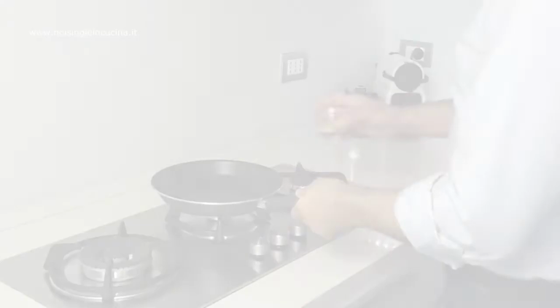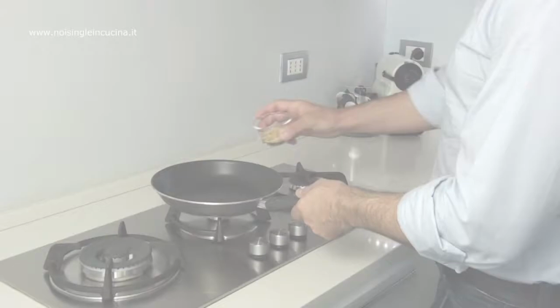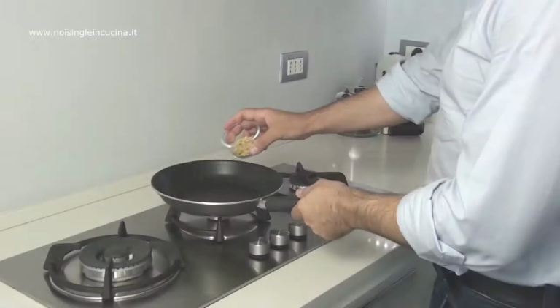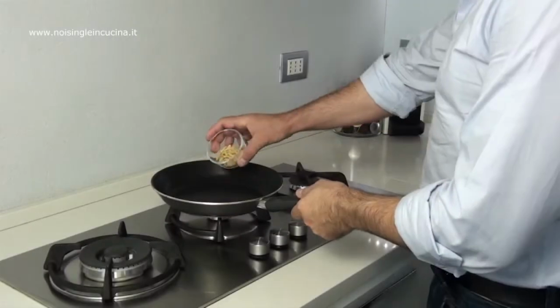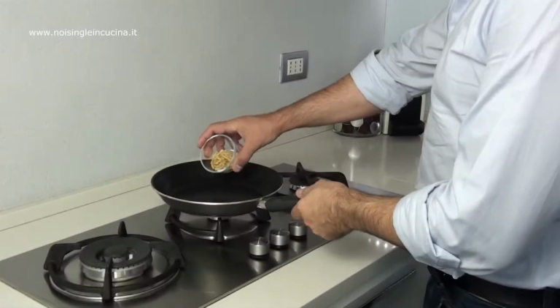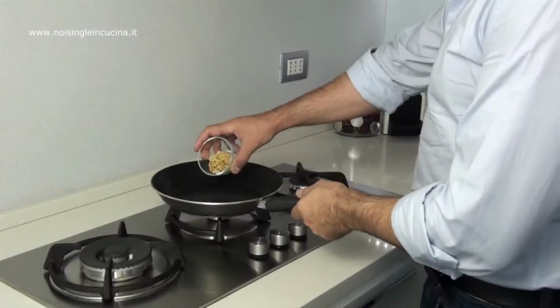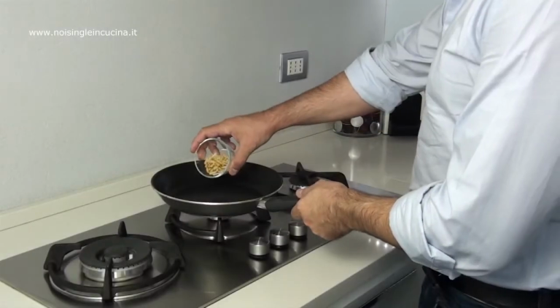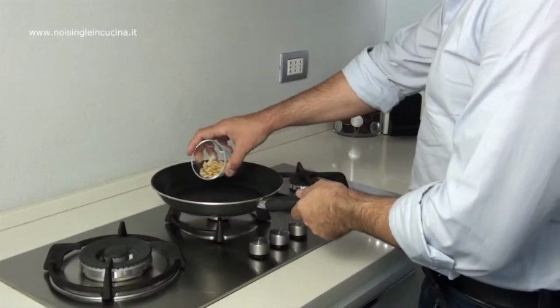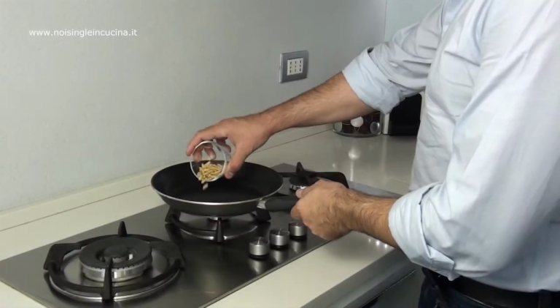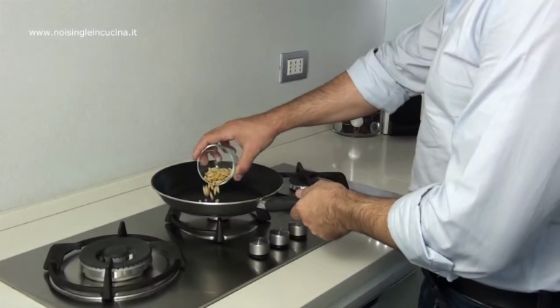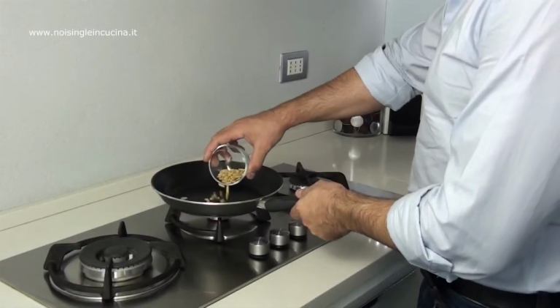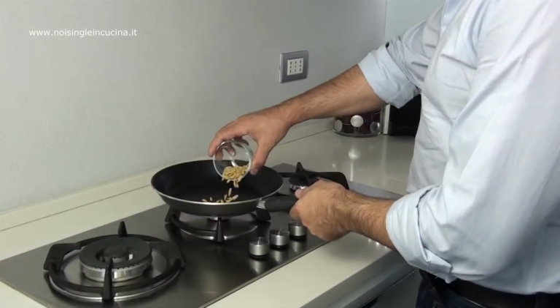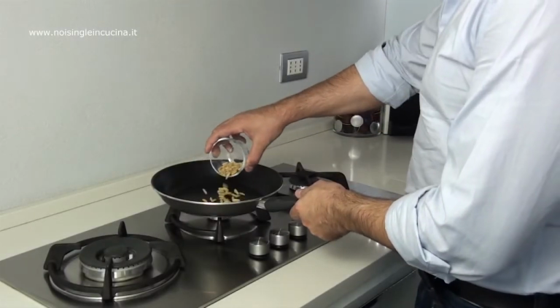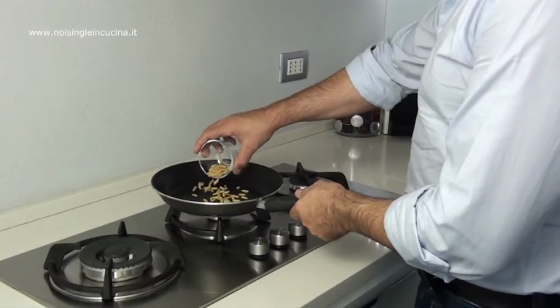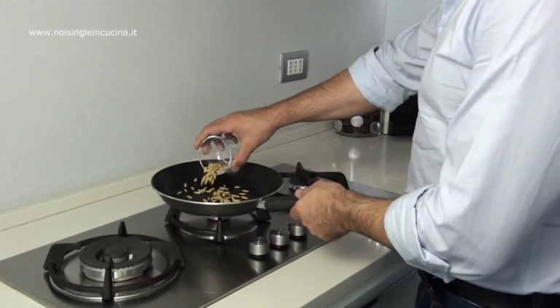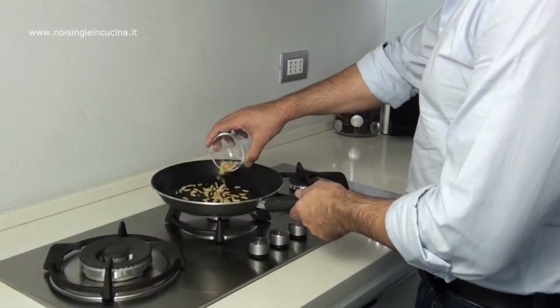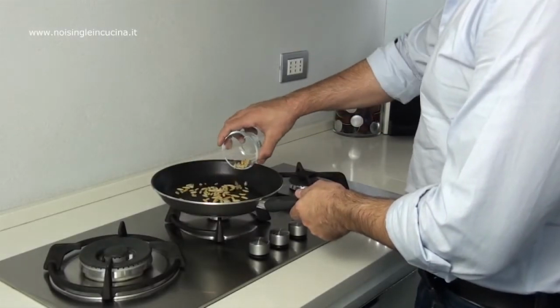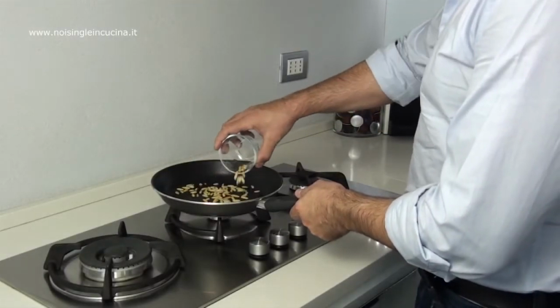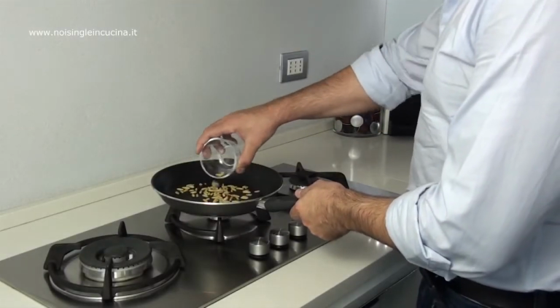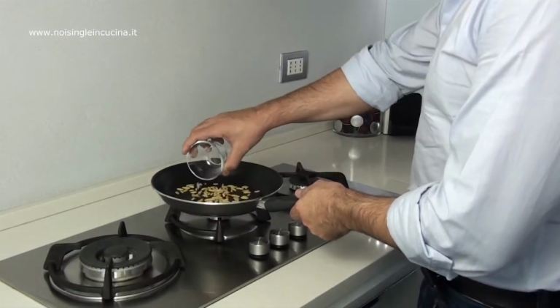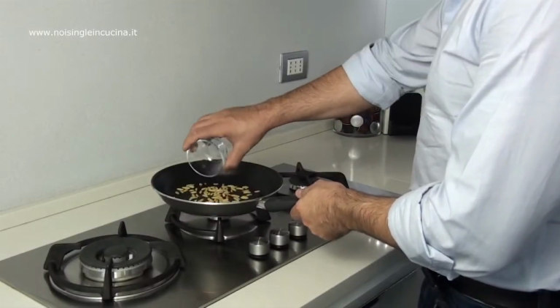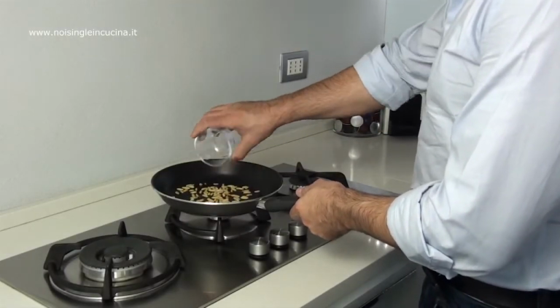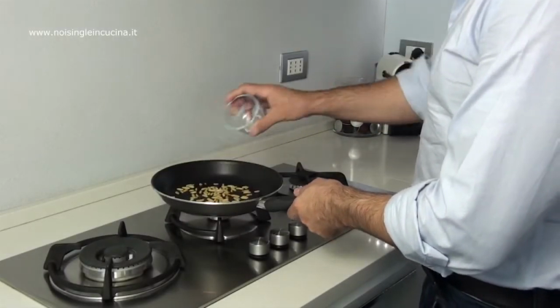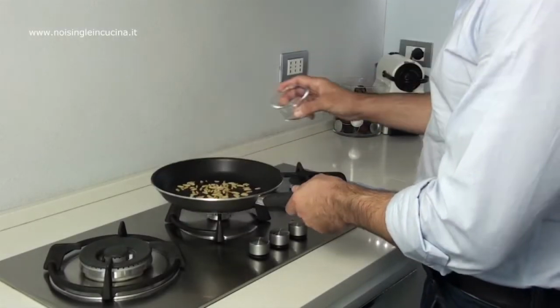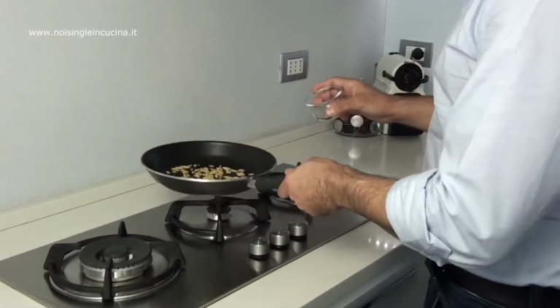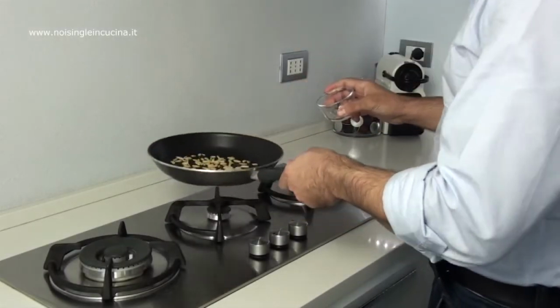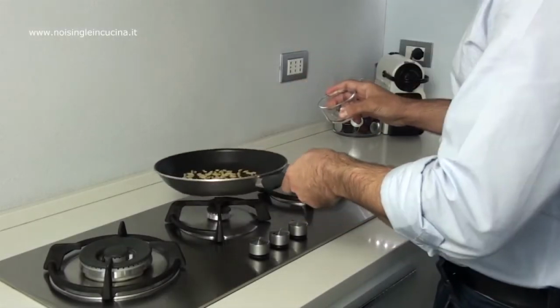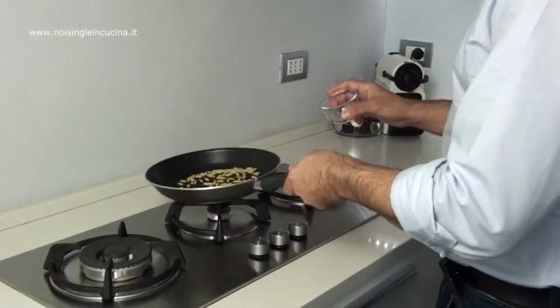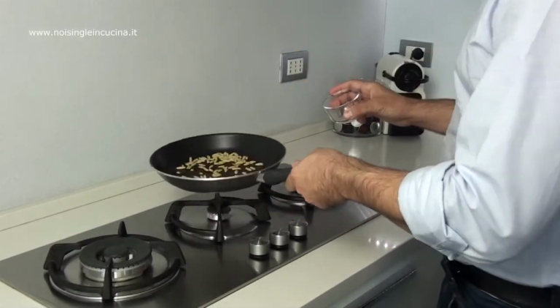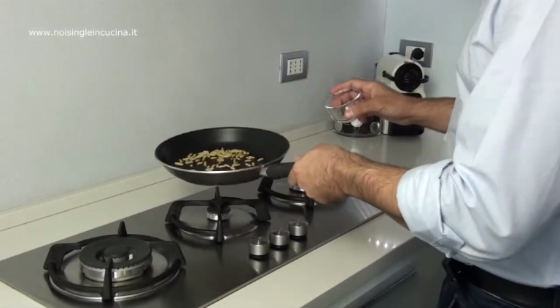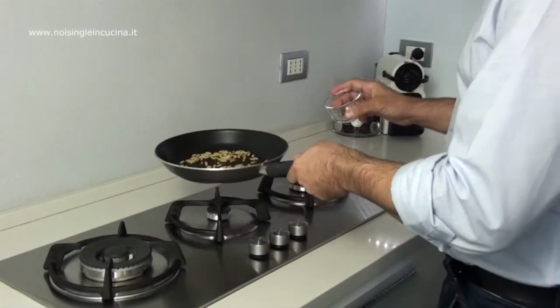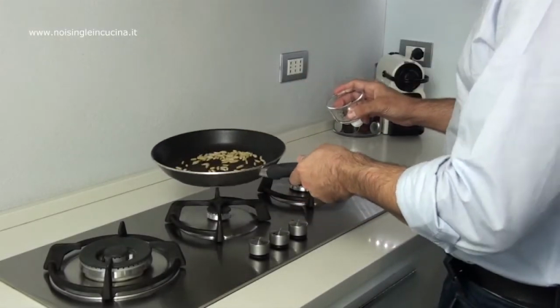Toss the pine nuts in a pan for about 10 minutes over very low heat.